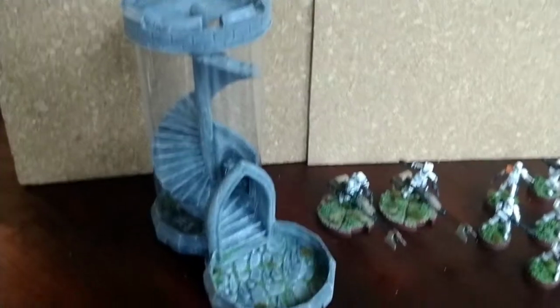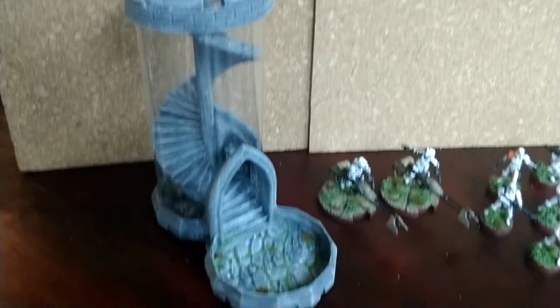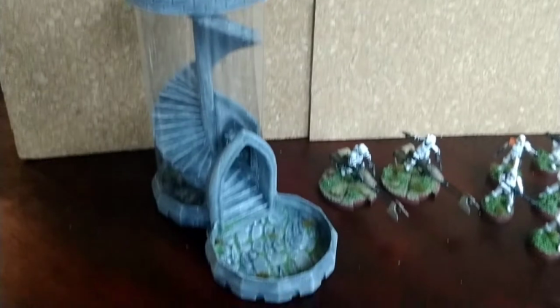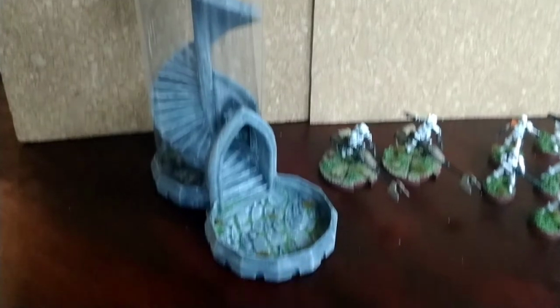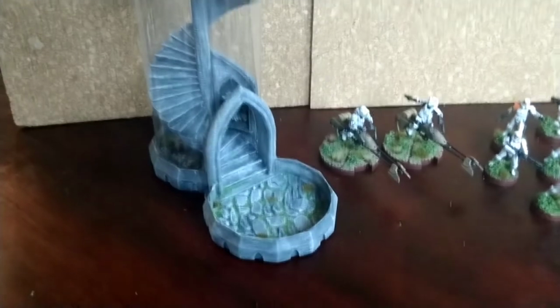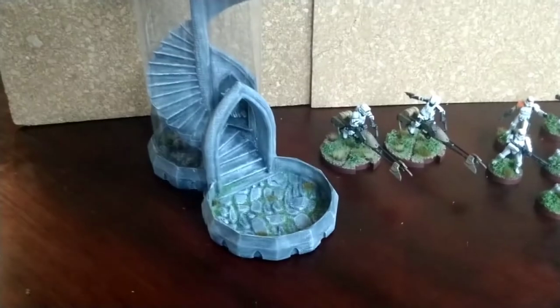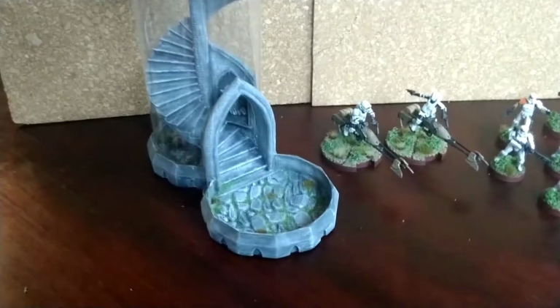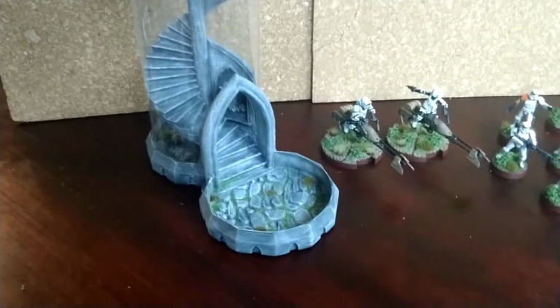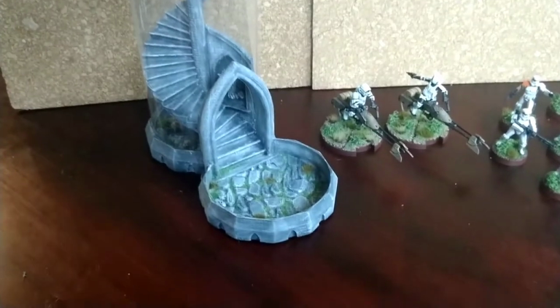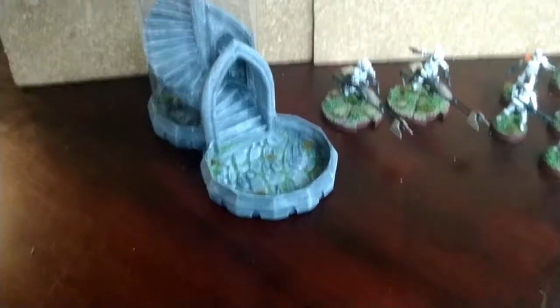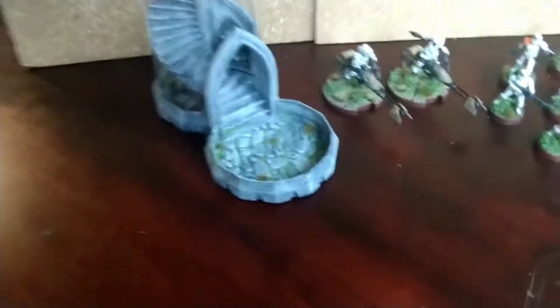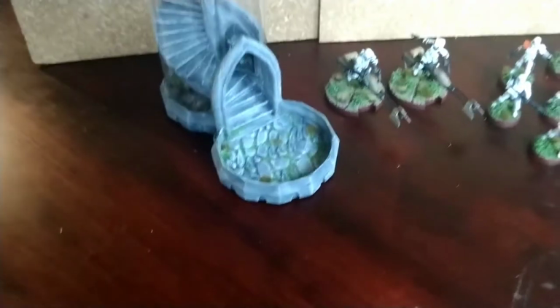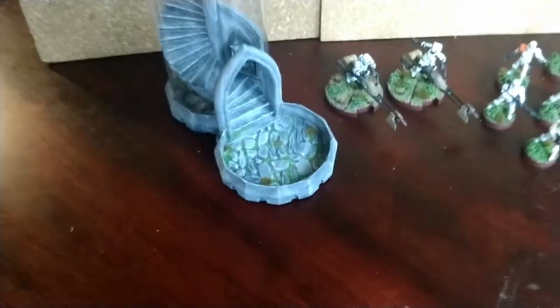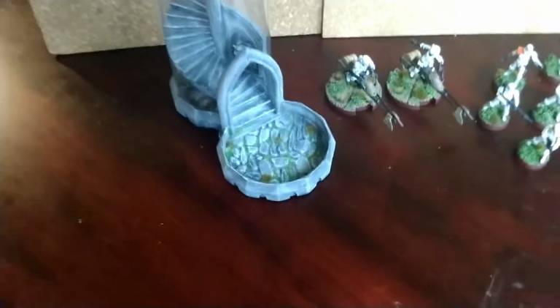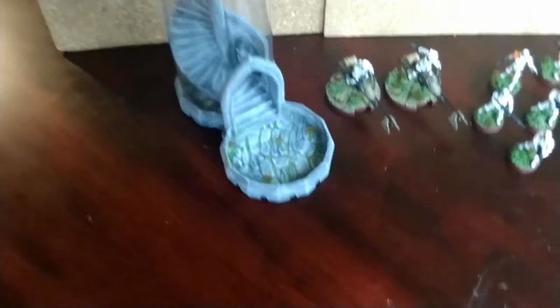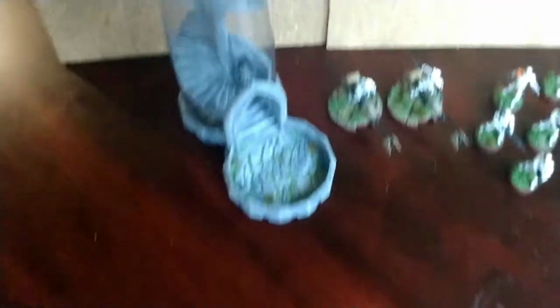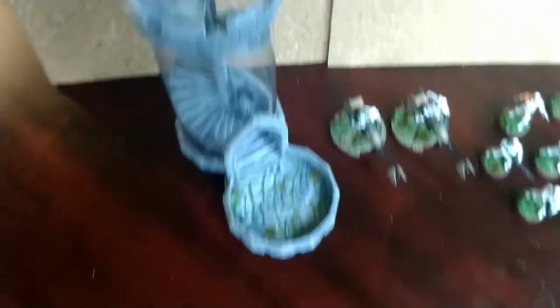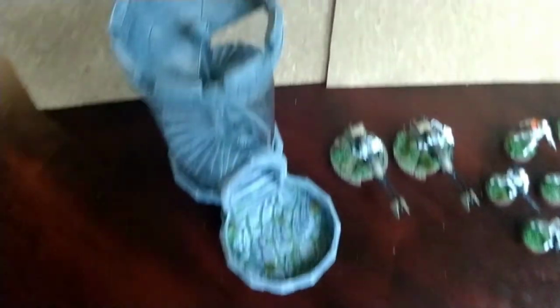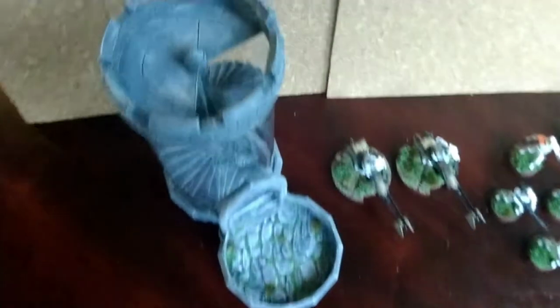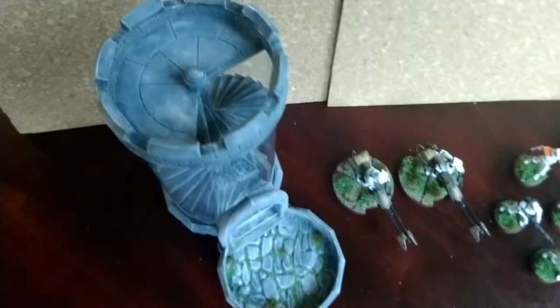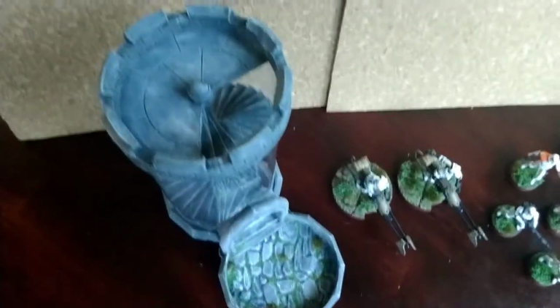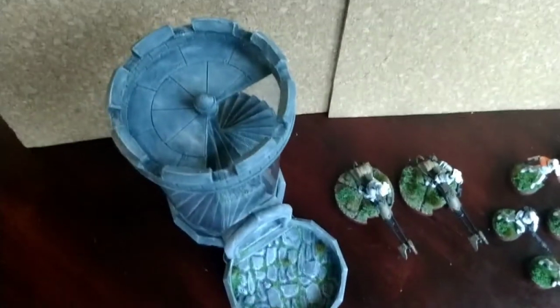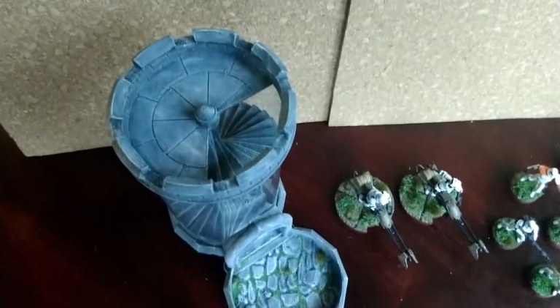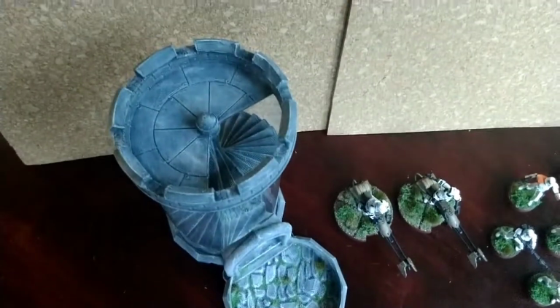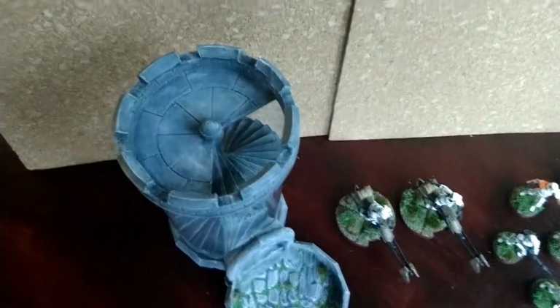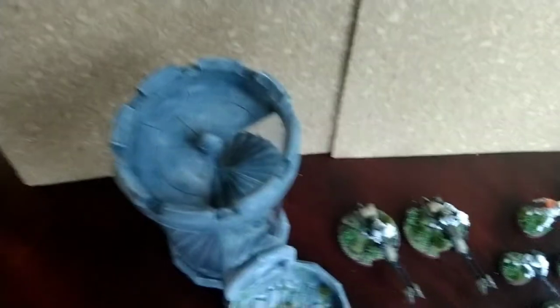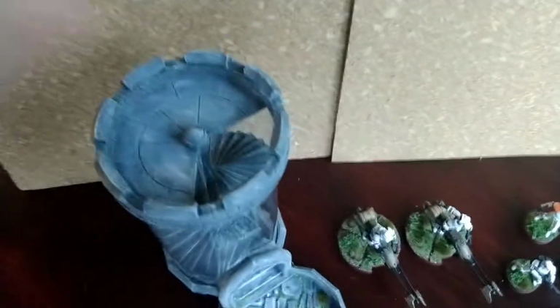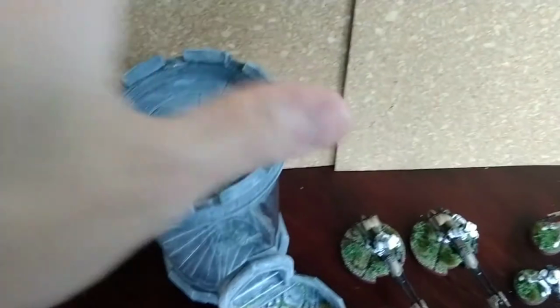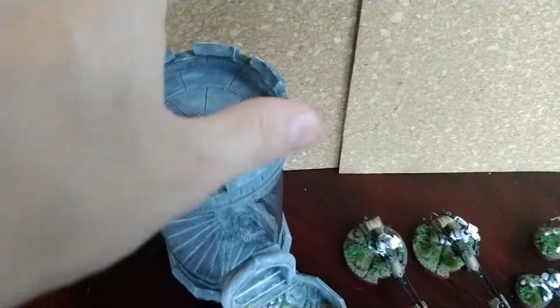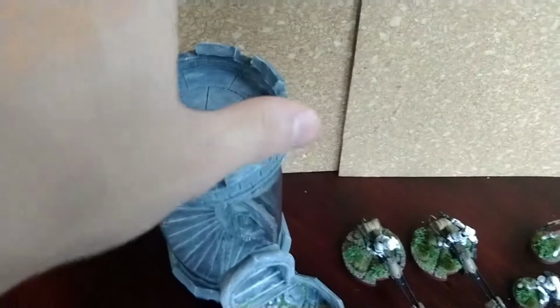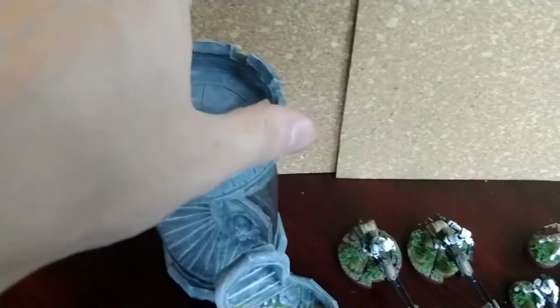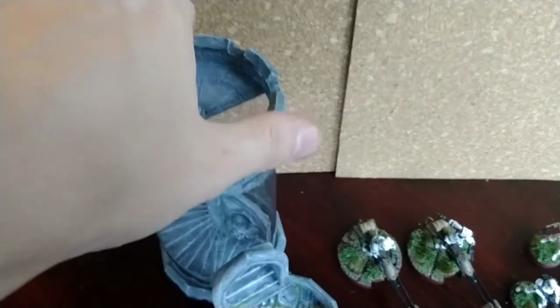And that's it. I think the stuff I made turned out great. I can't wait to see all this on the battlefield. Thanks.